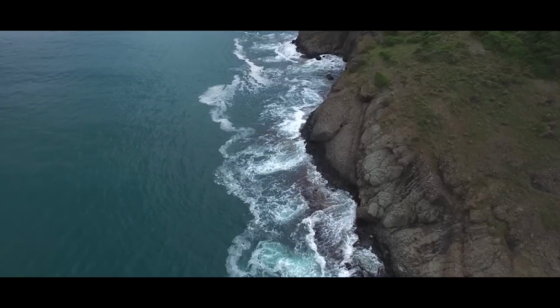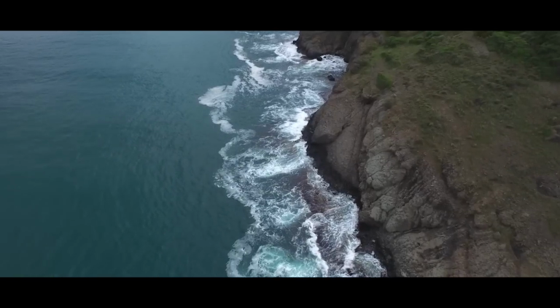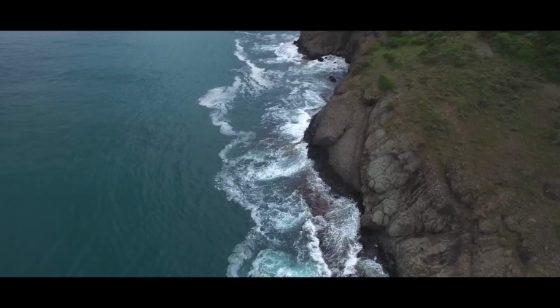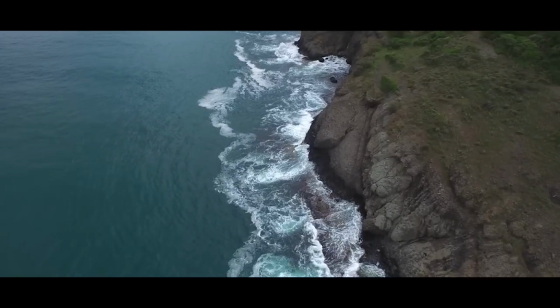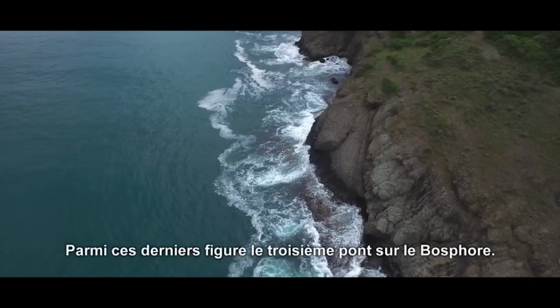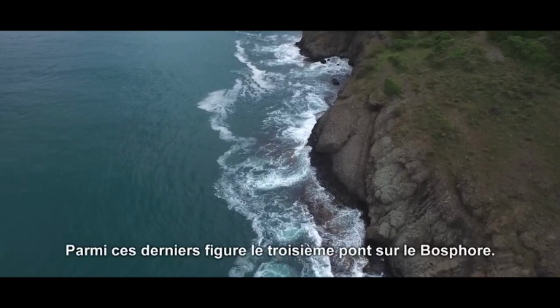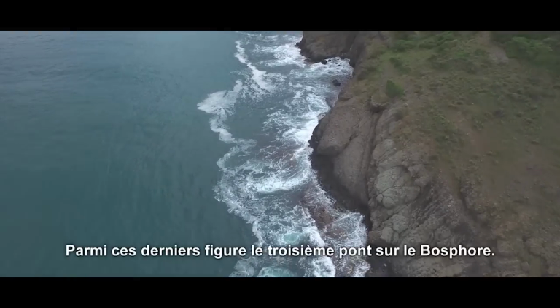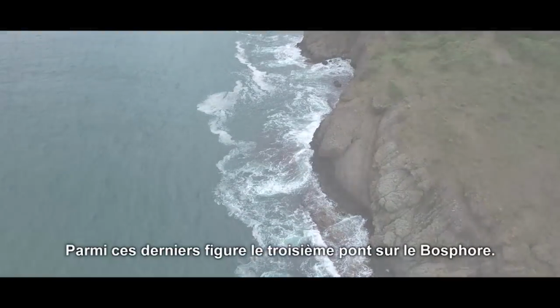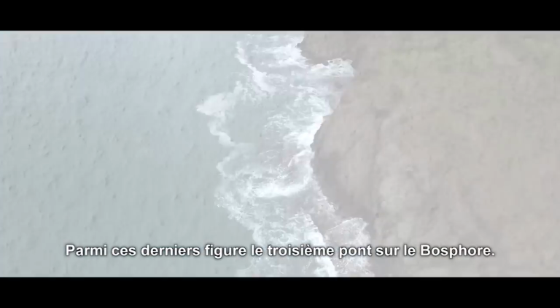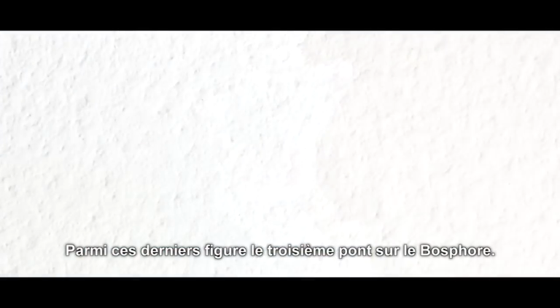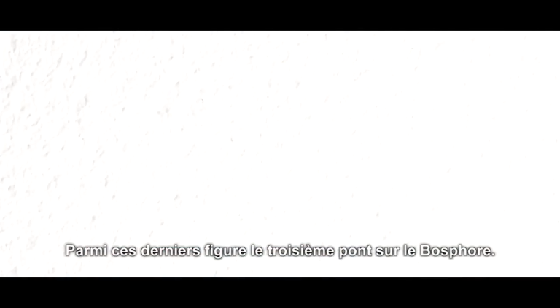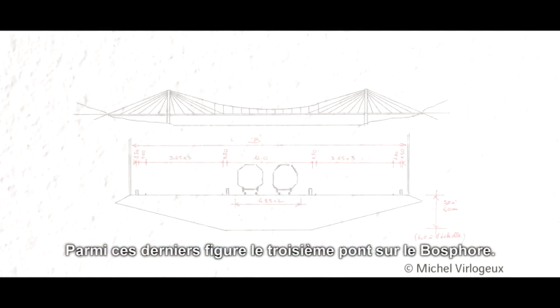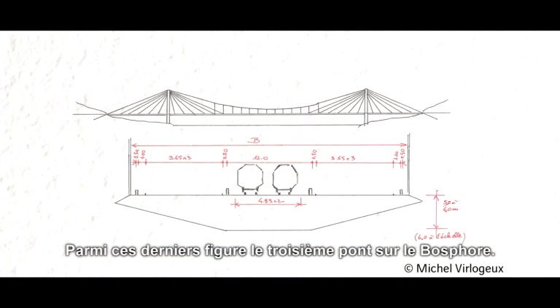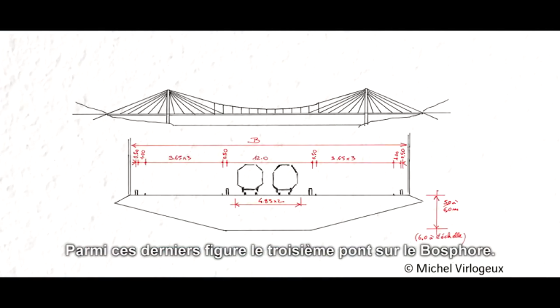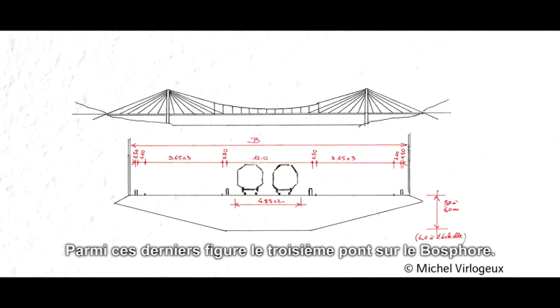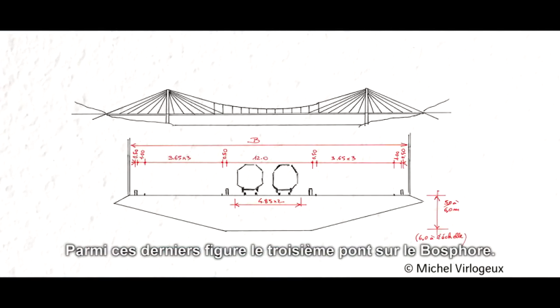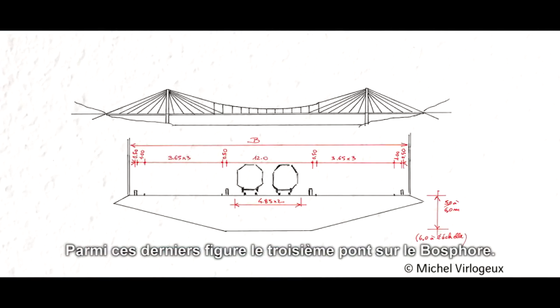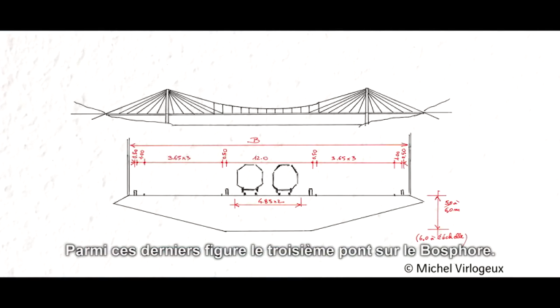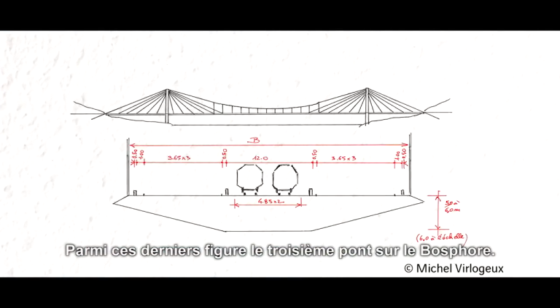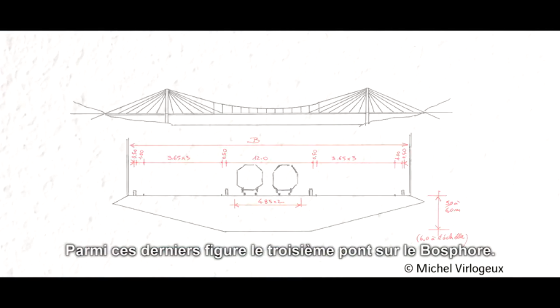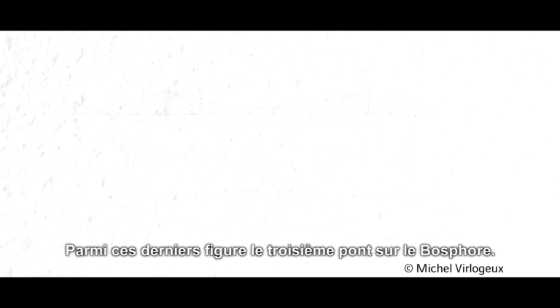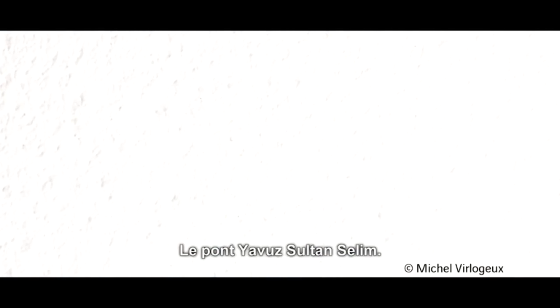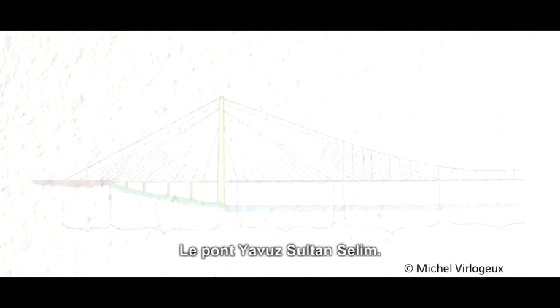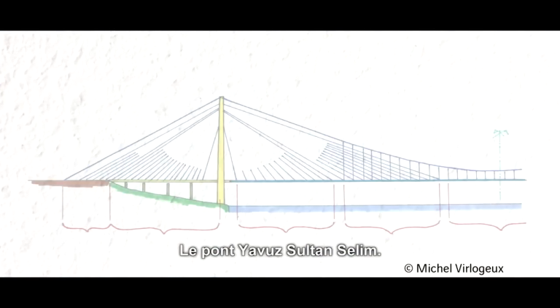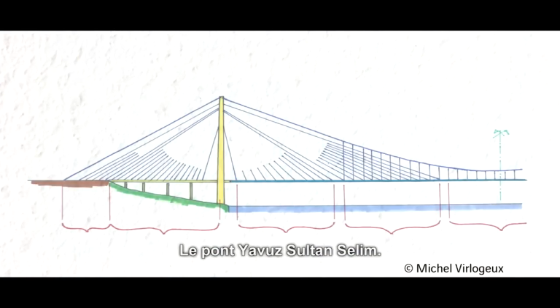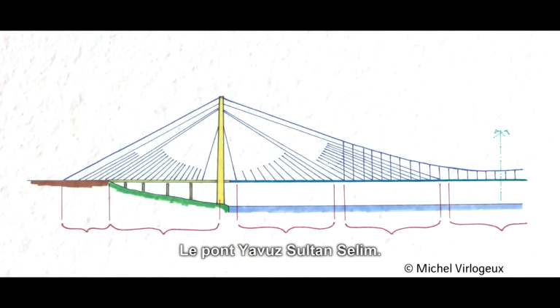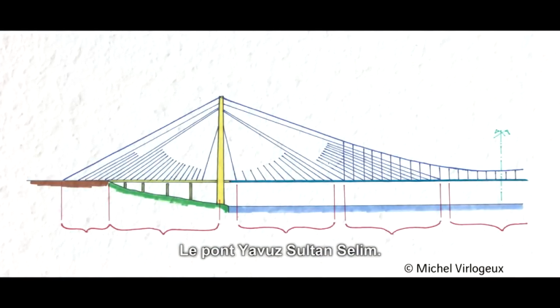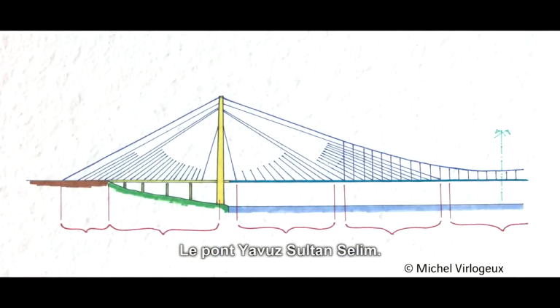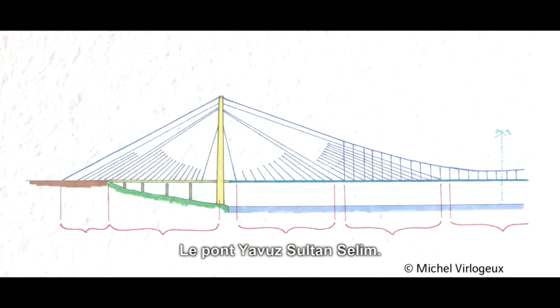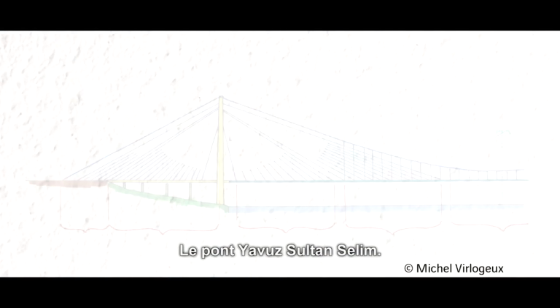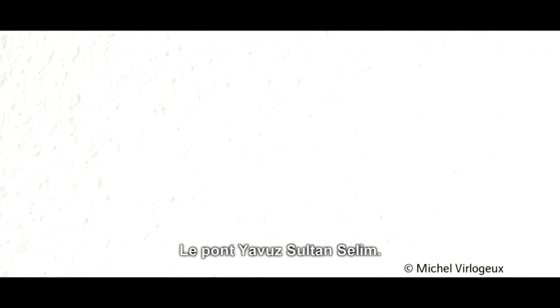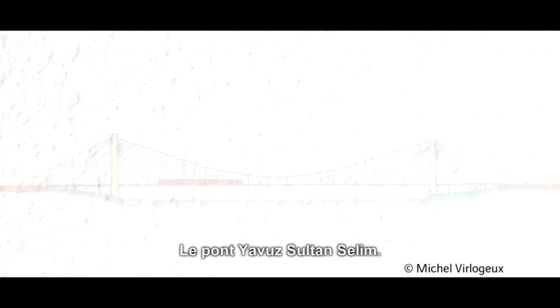One of these projects is the third Bosphorus crossing, the Yavuz Sultan Selim Bridge.